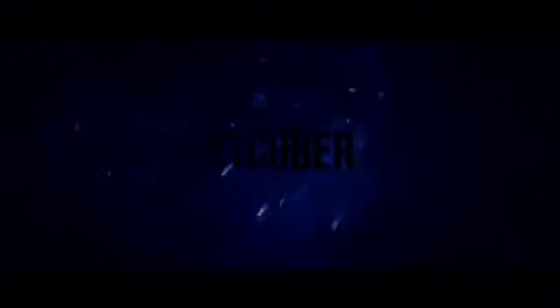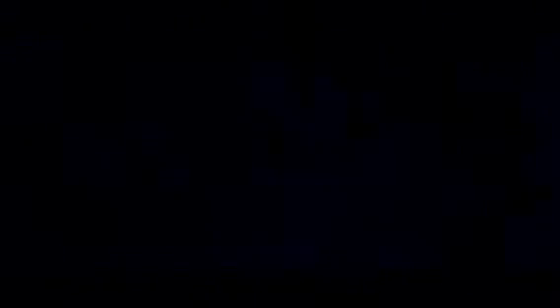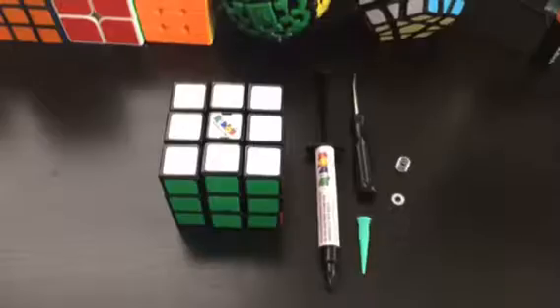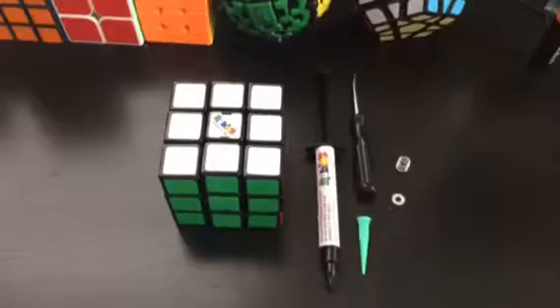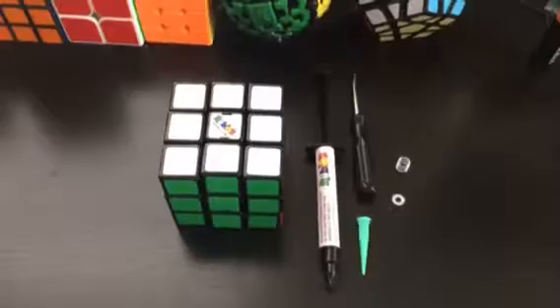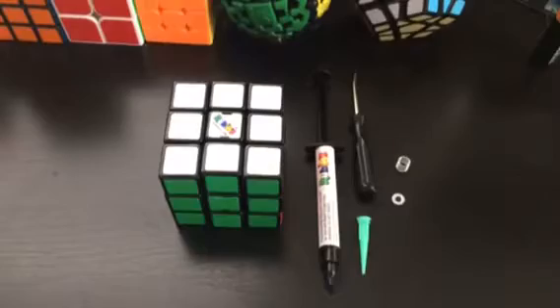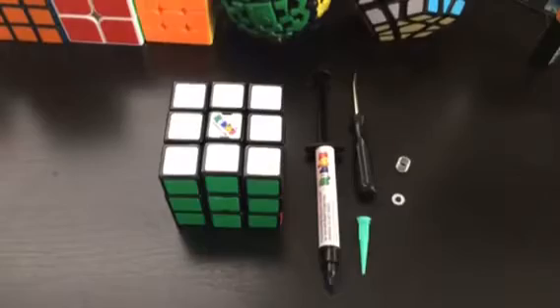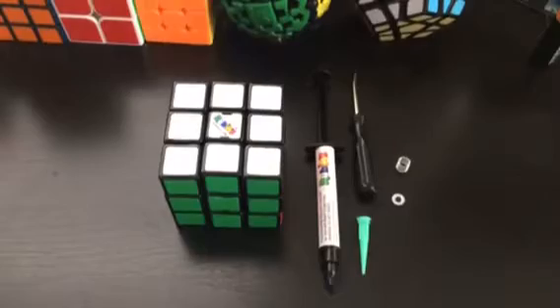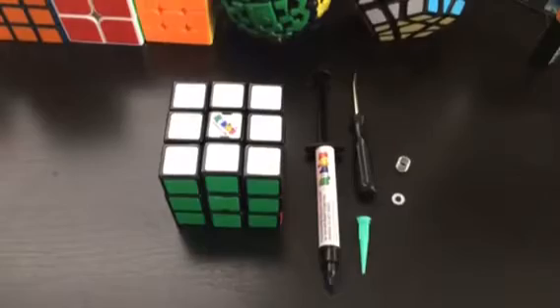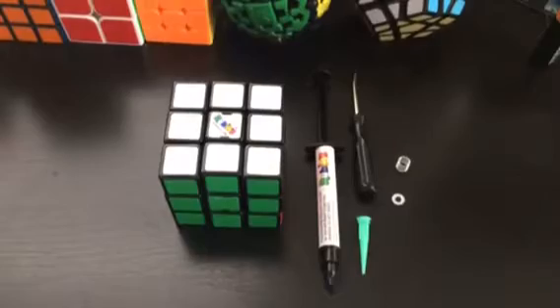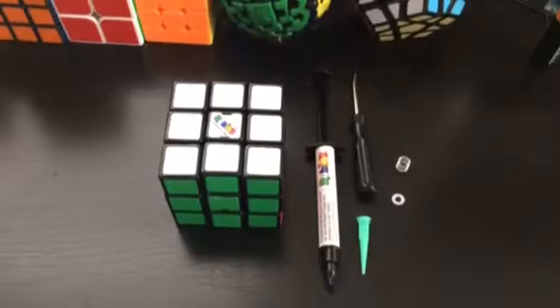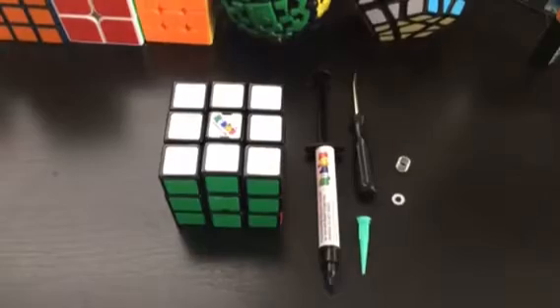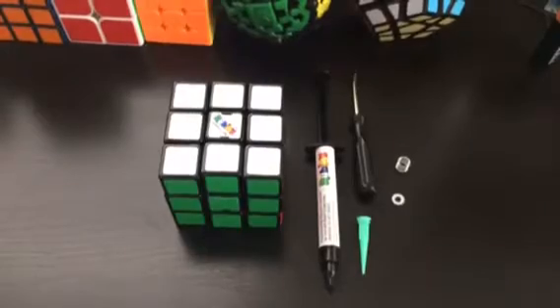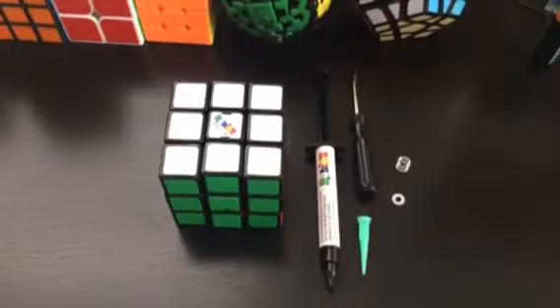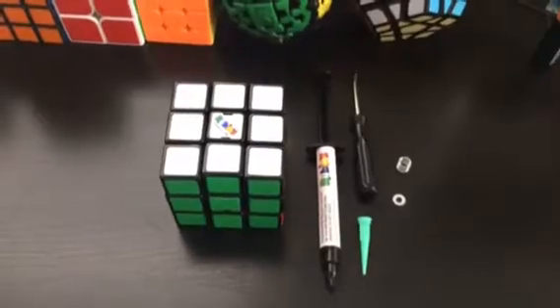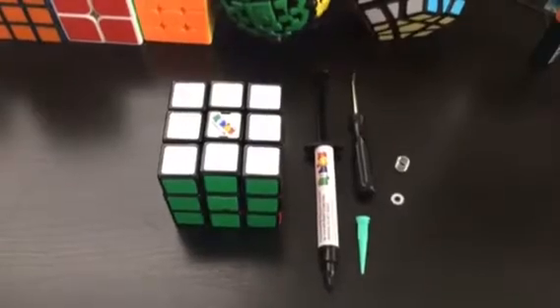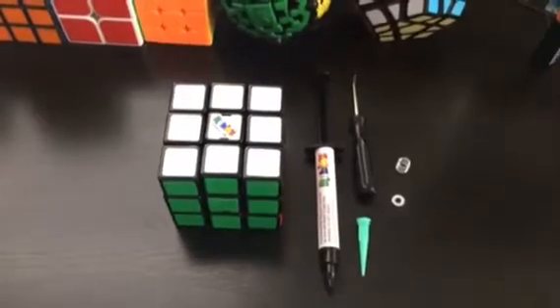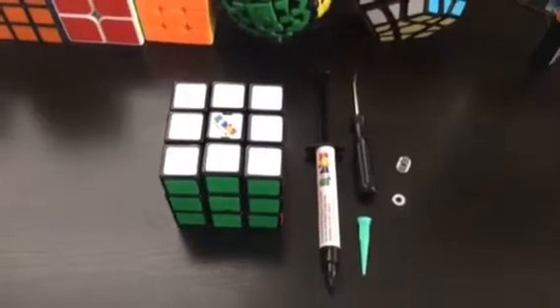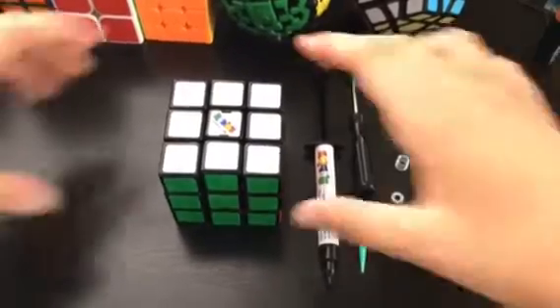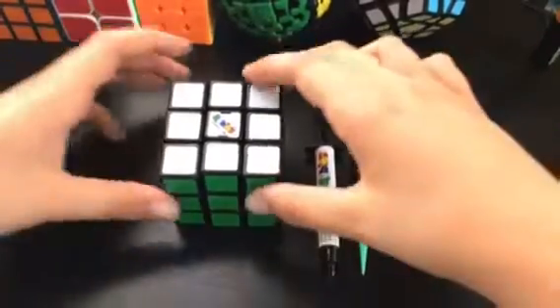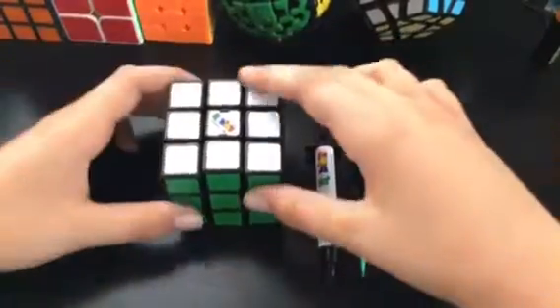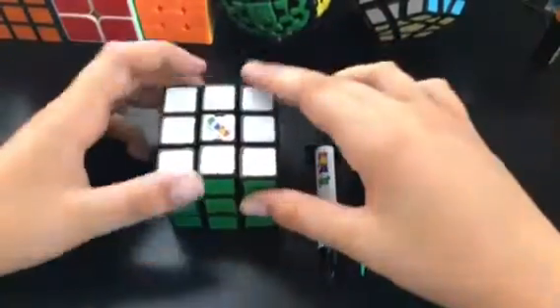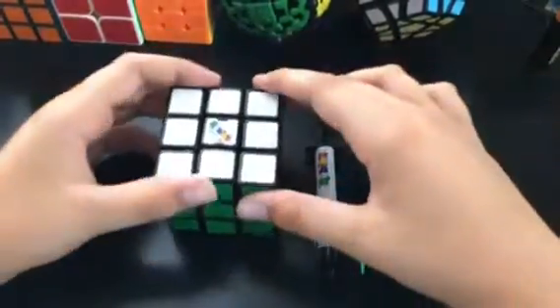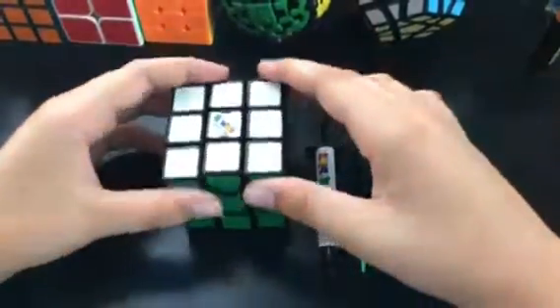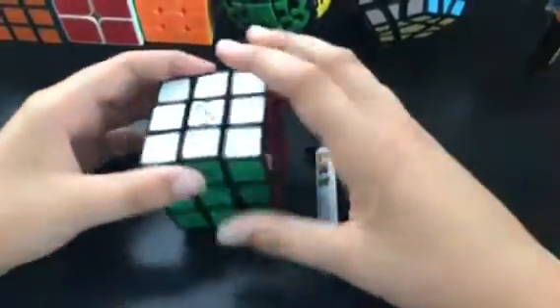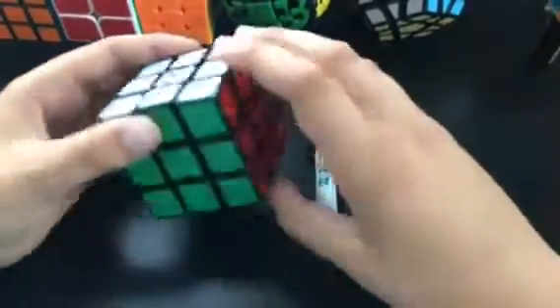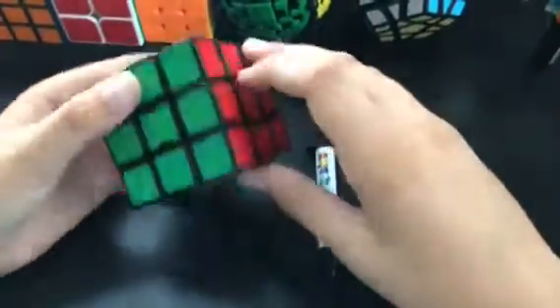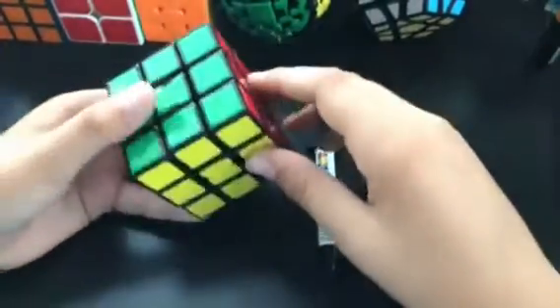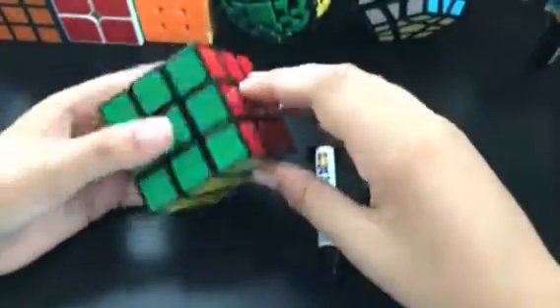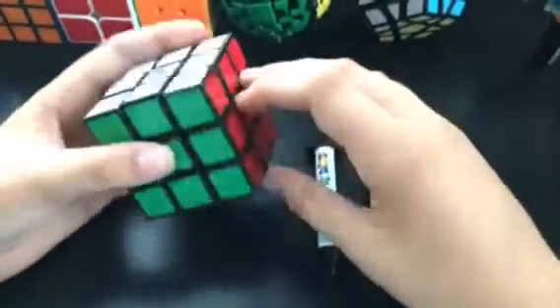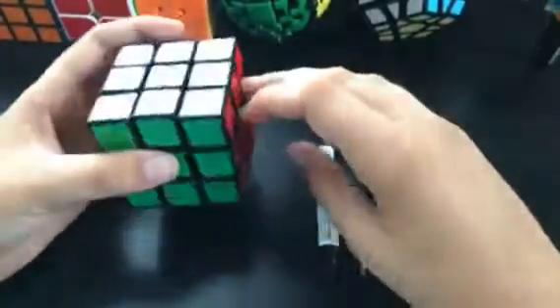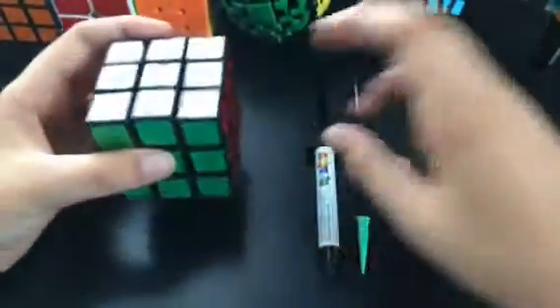Hey guys, this is the Cuber, and today I'm going to do a review on the new — well, not new — Rubik's Friends Speedcube.